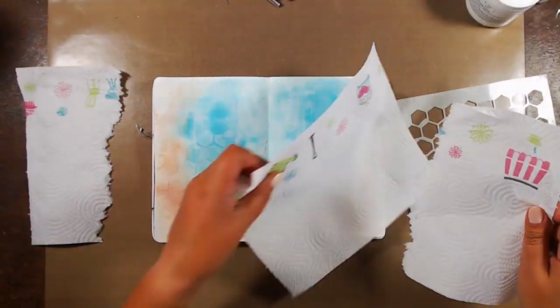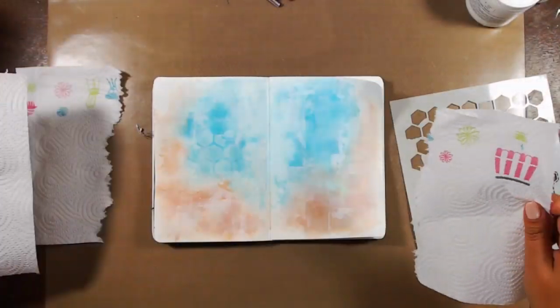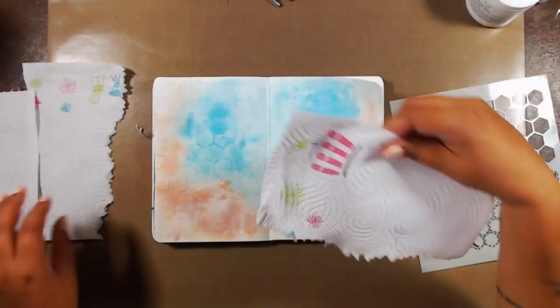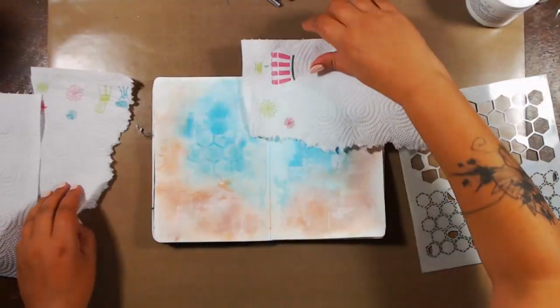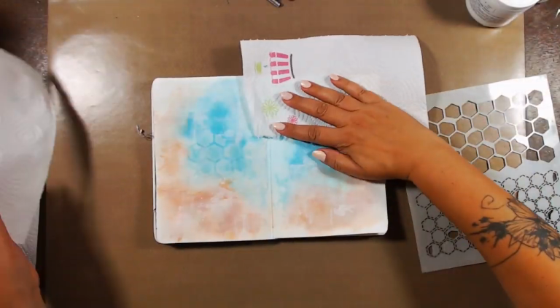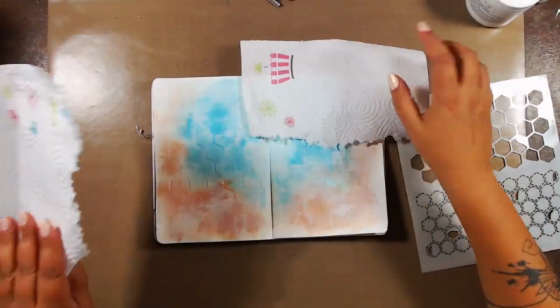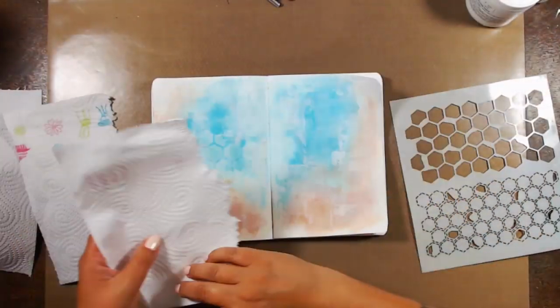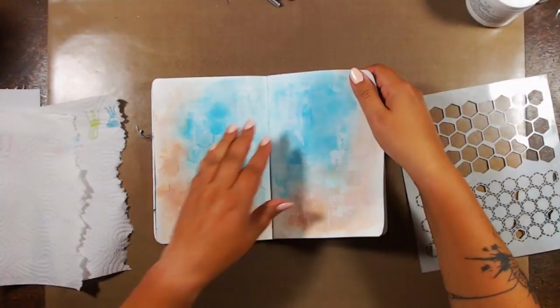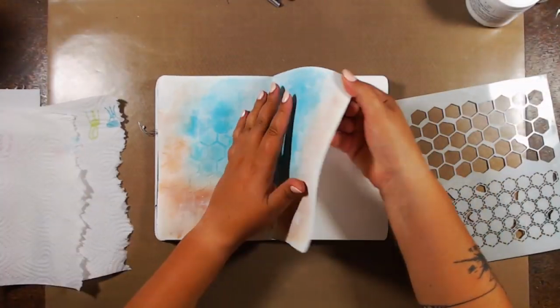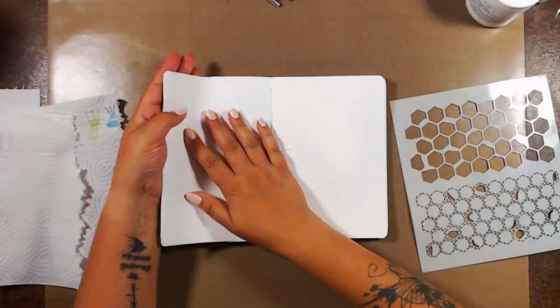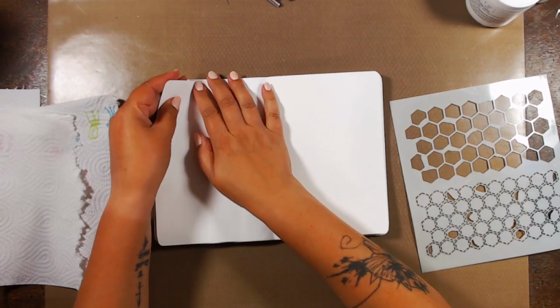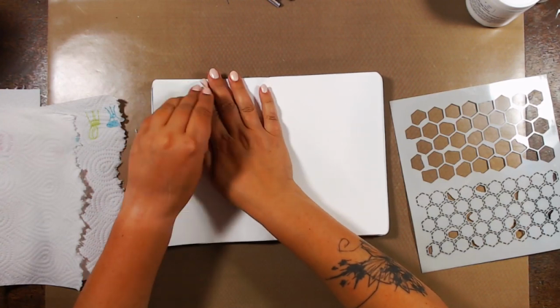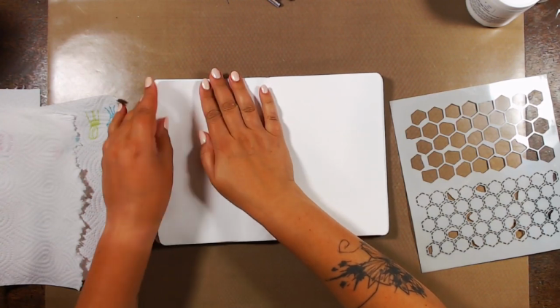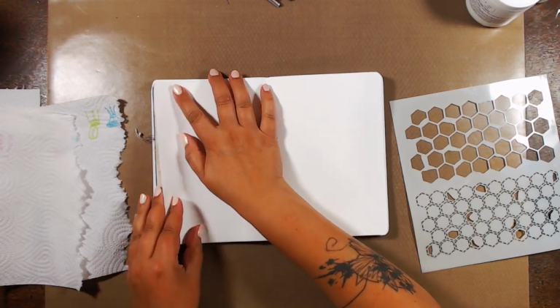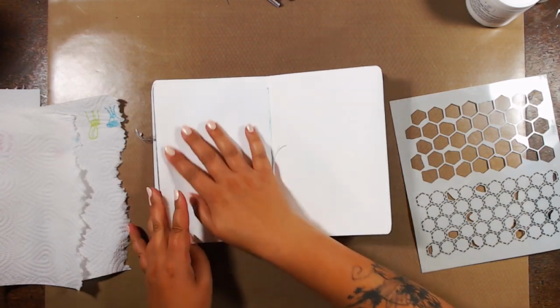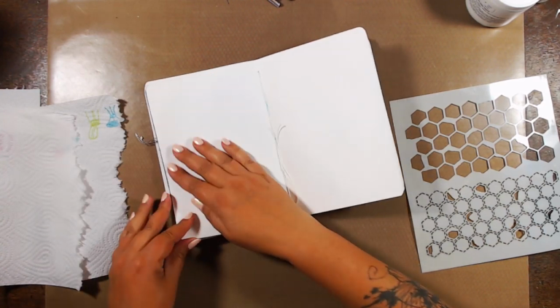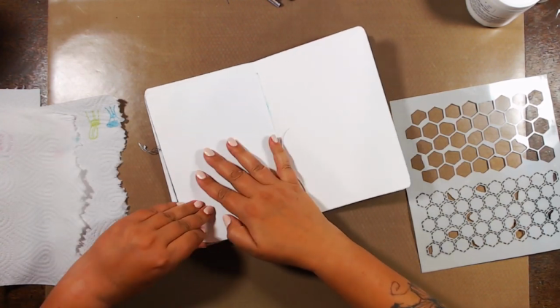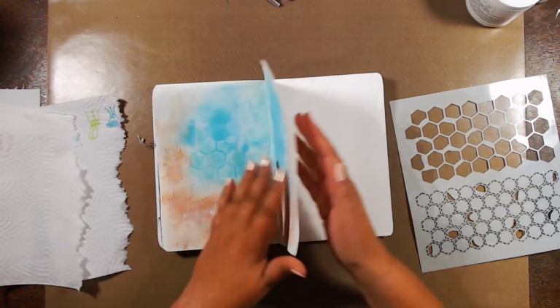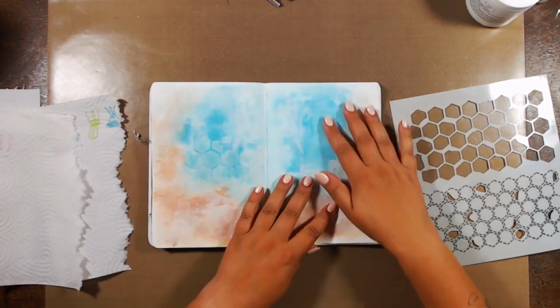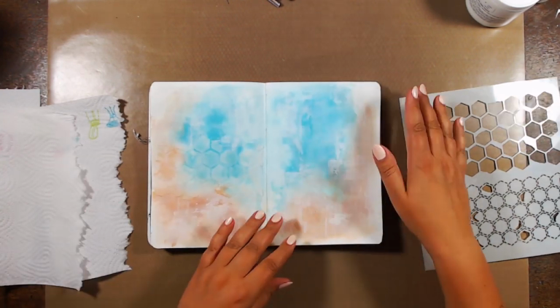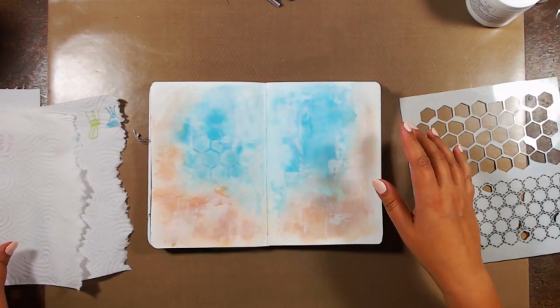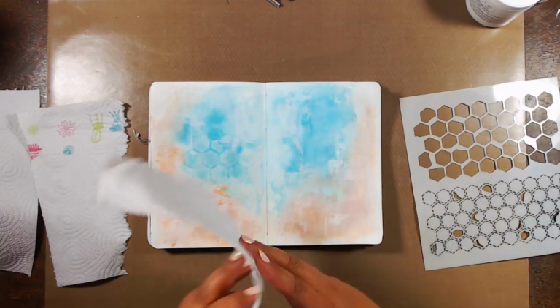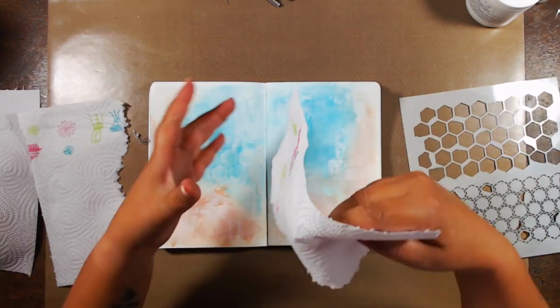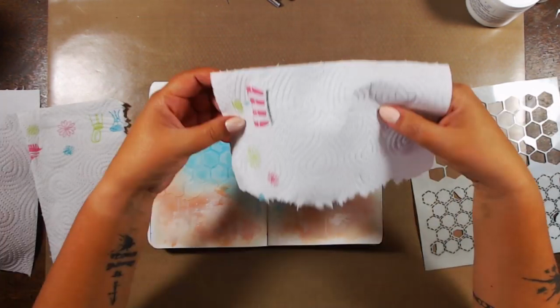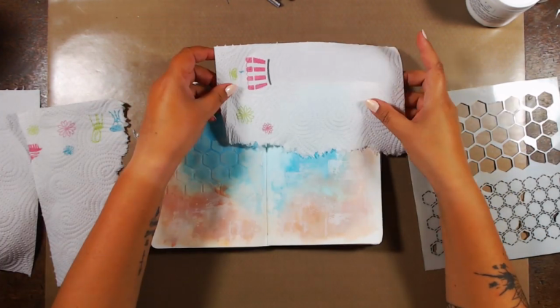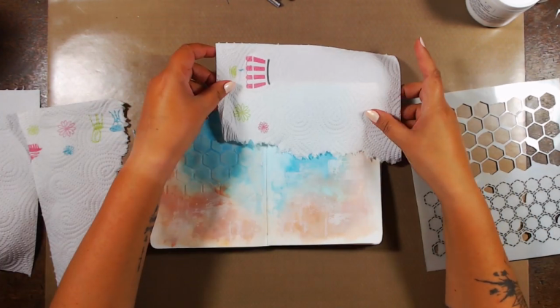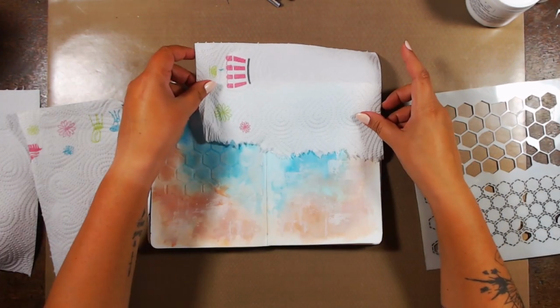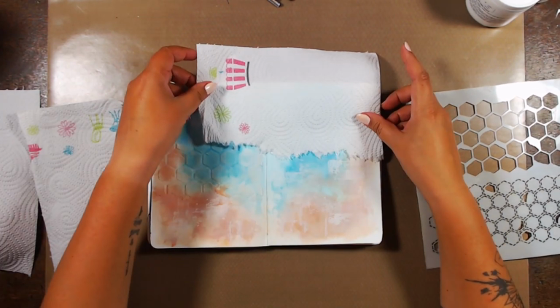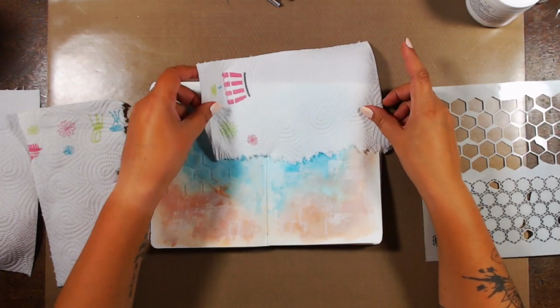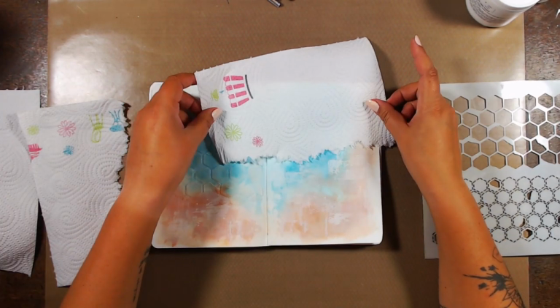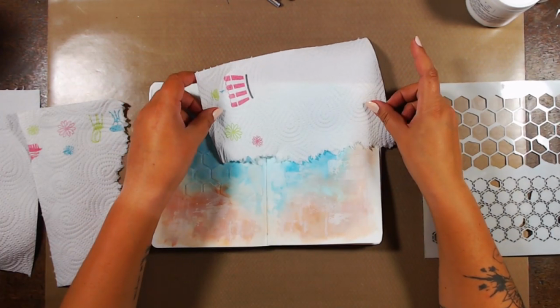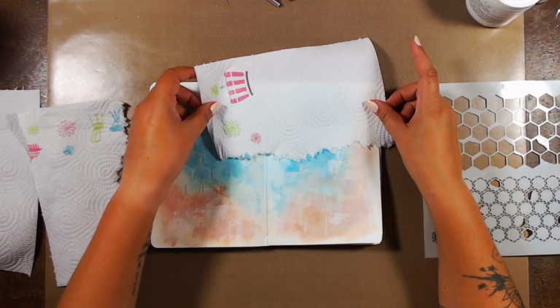And of course I had to leave it to dry completely before I could do the same thing on the other side.